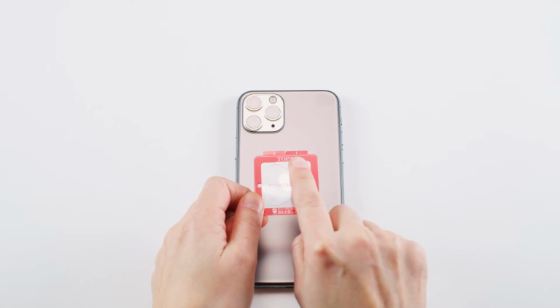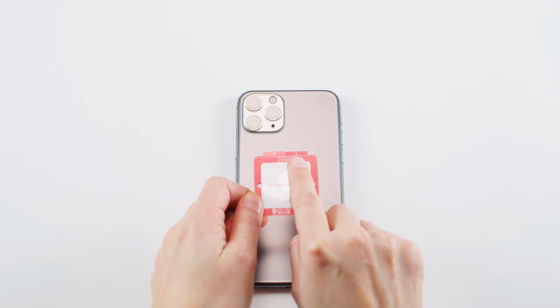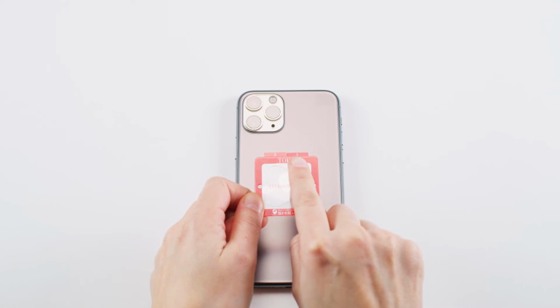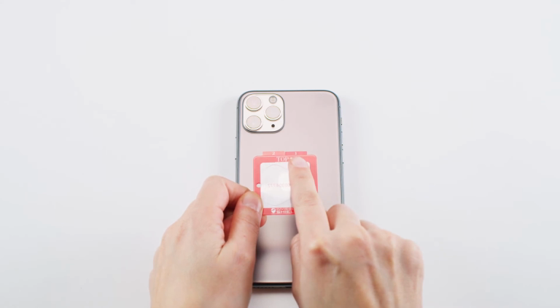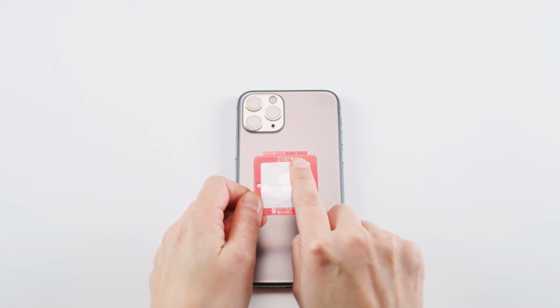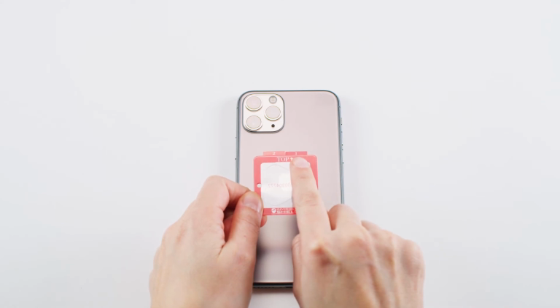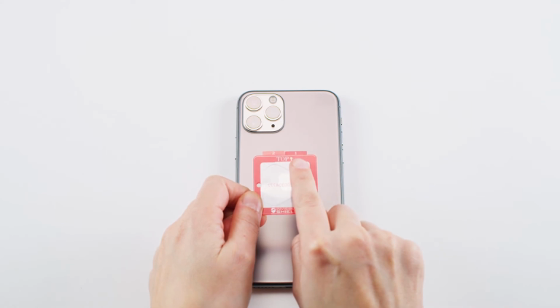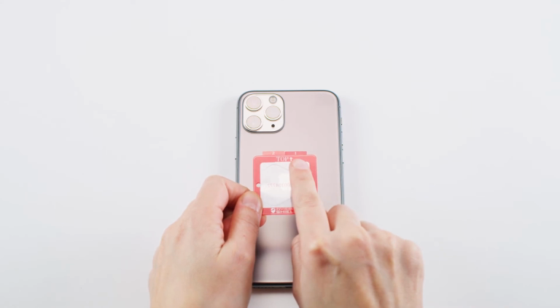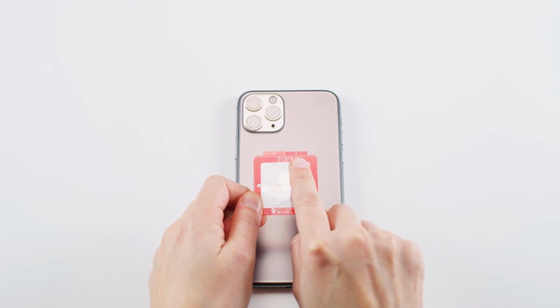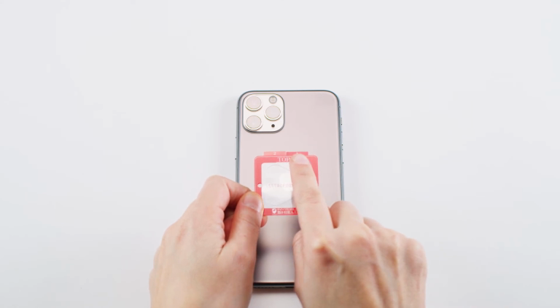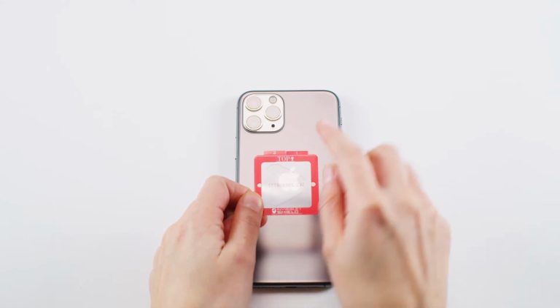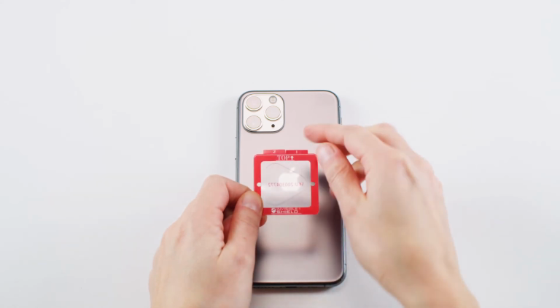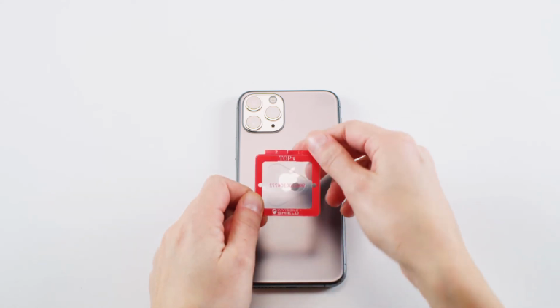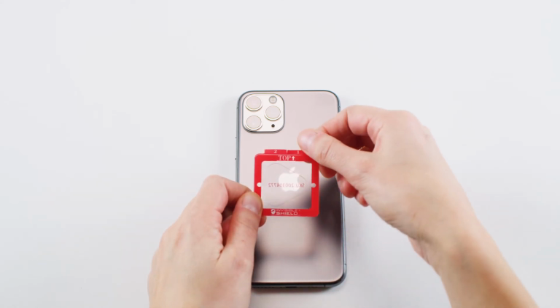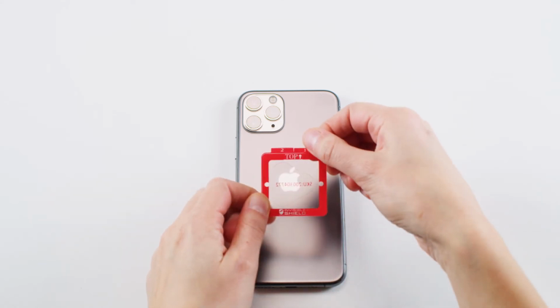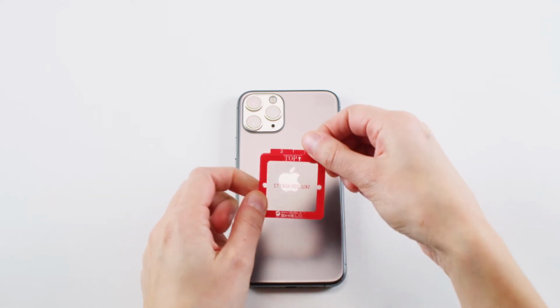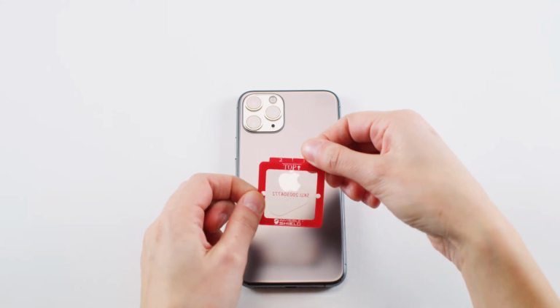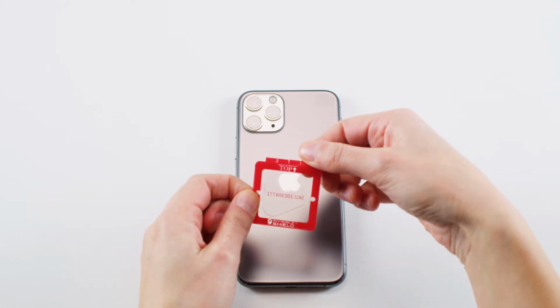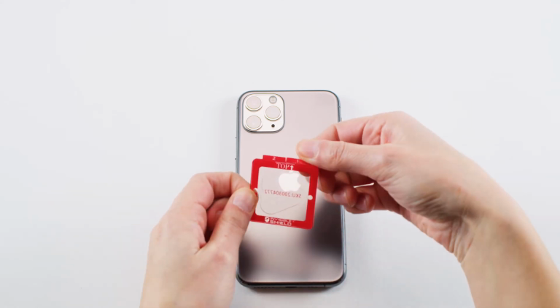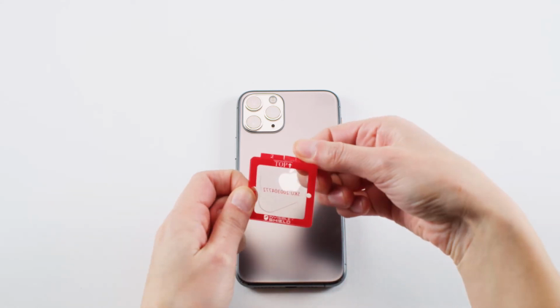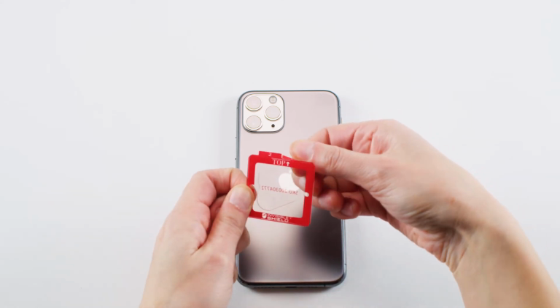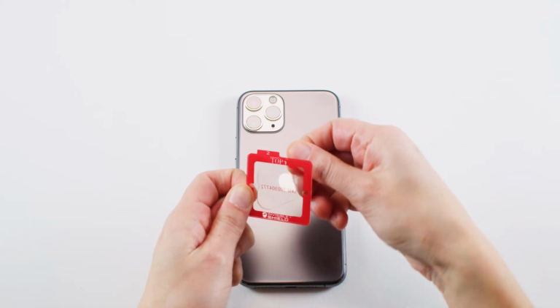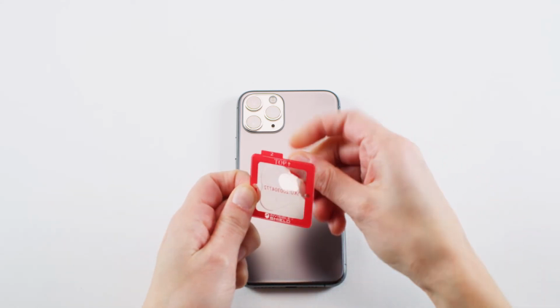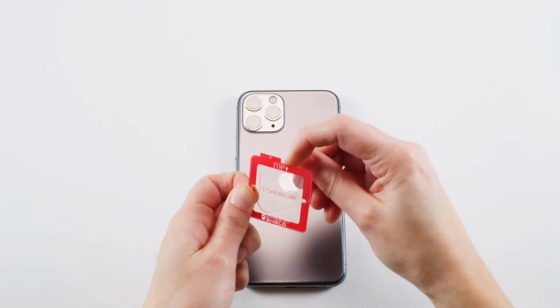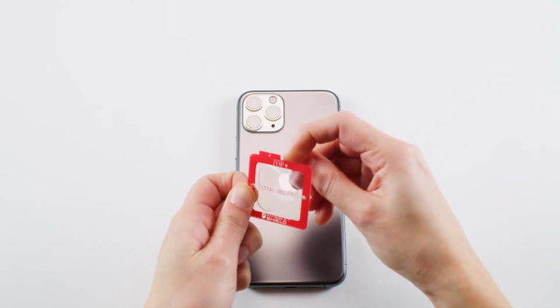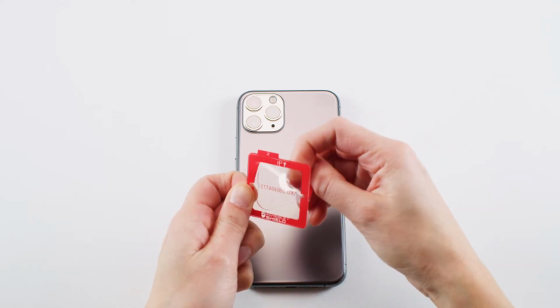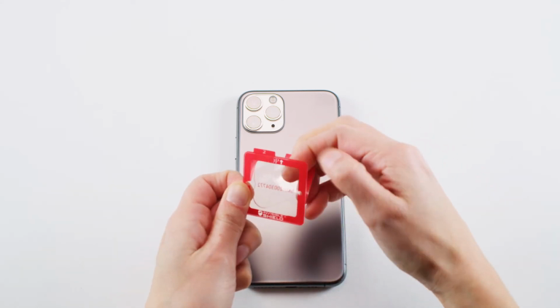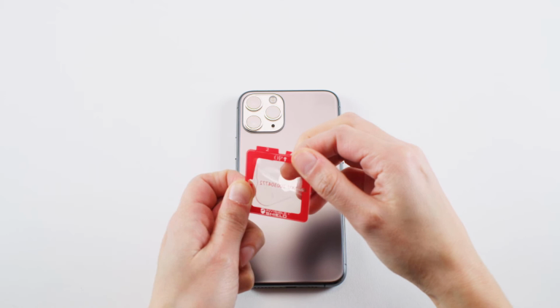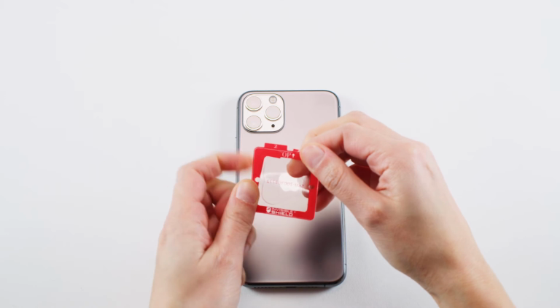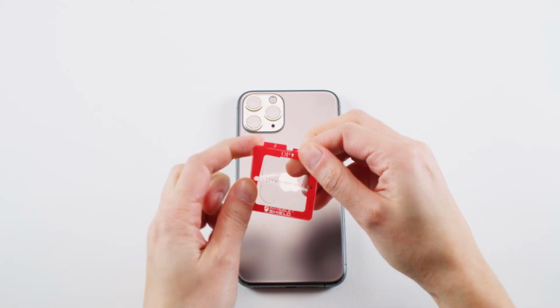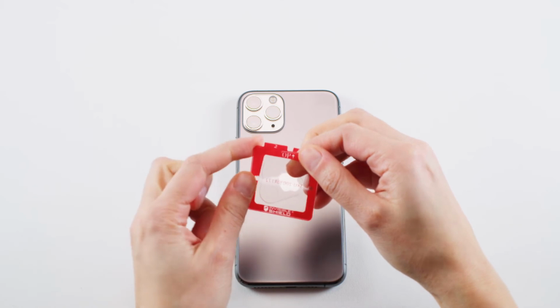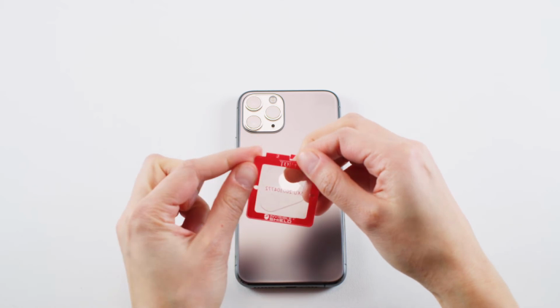Remove the protective backing using the tab marked with a 1. Do not touch the exposed surface.